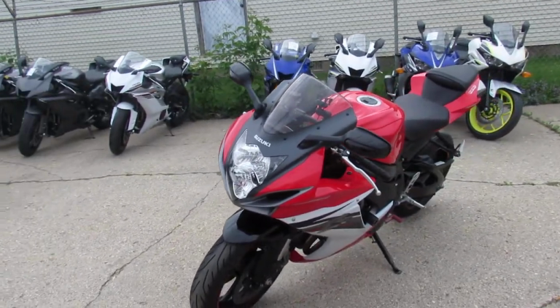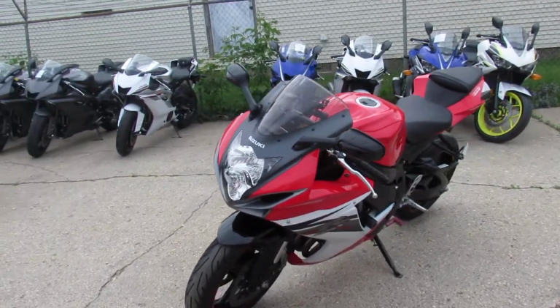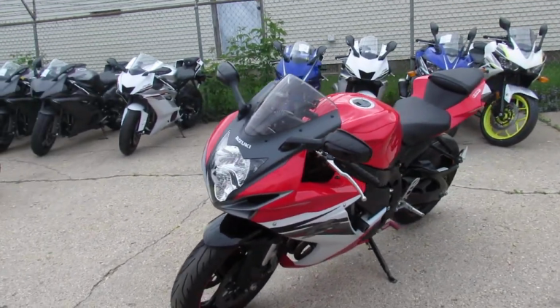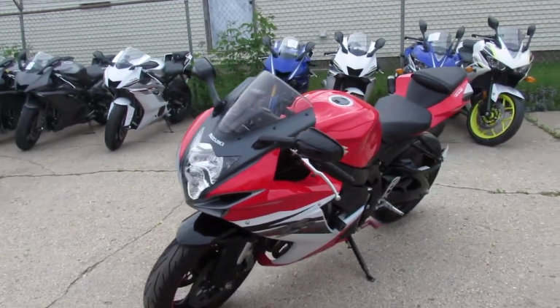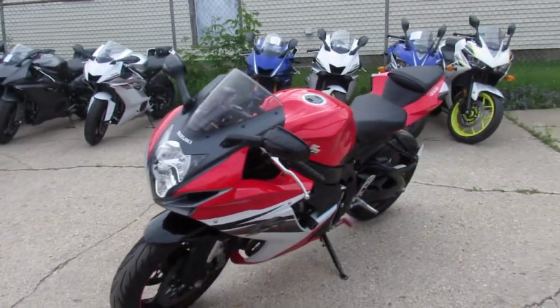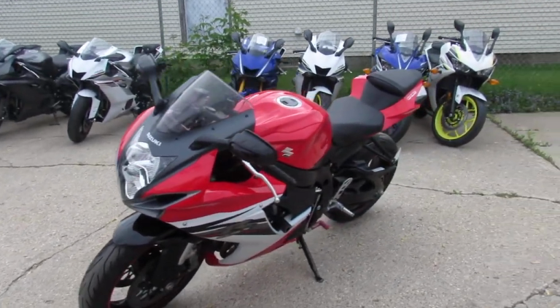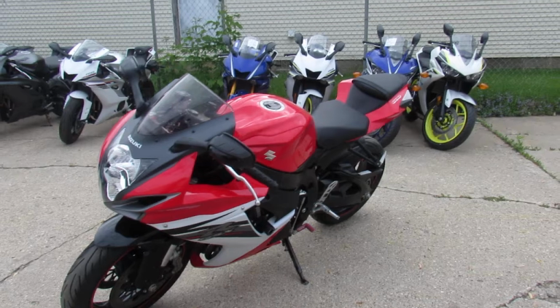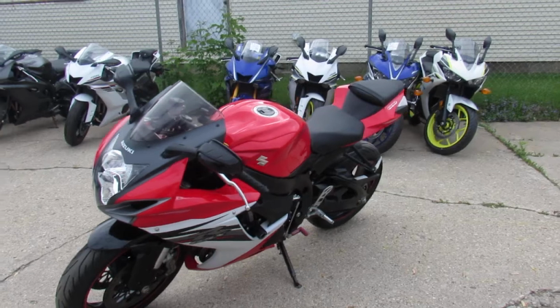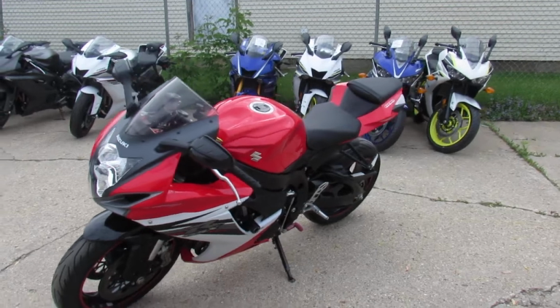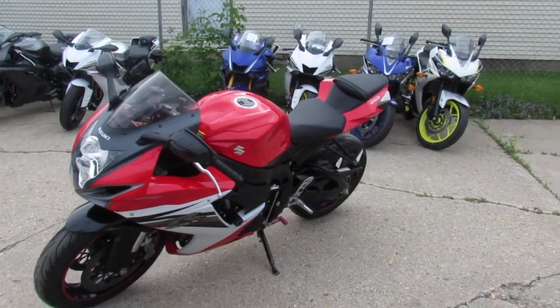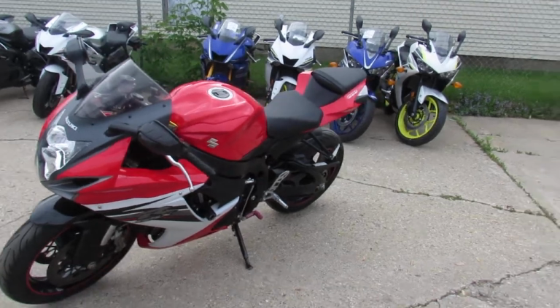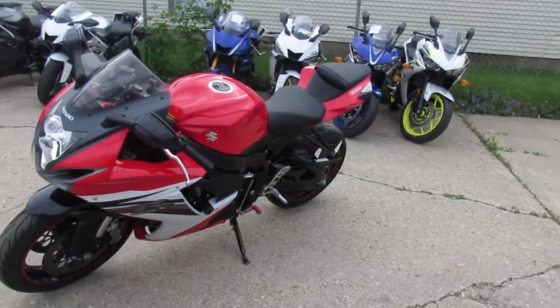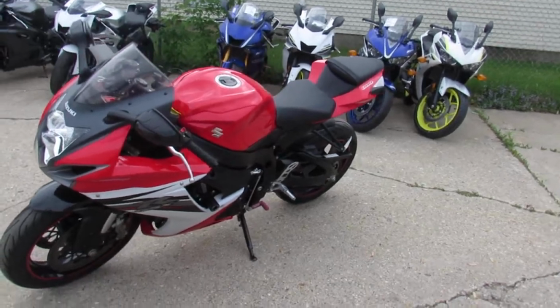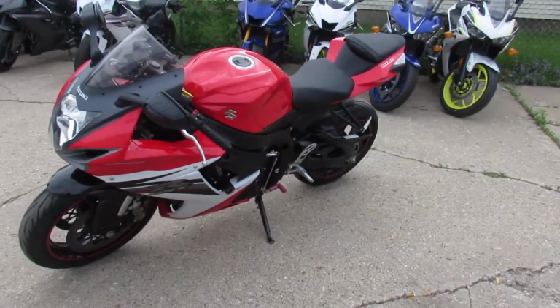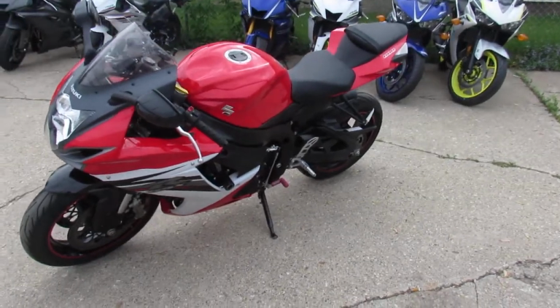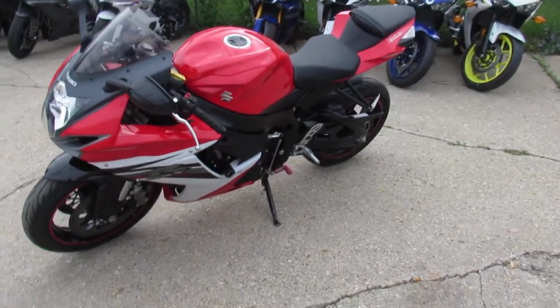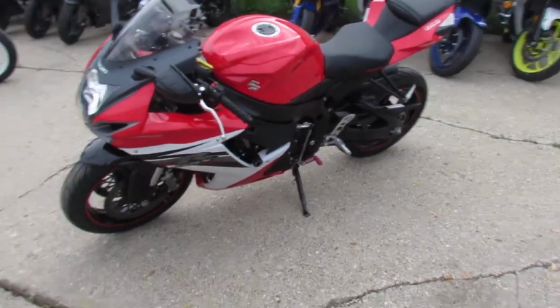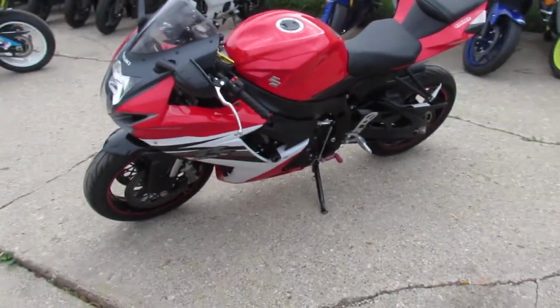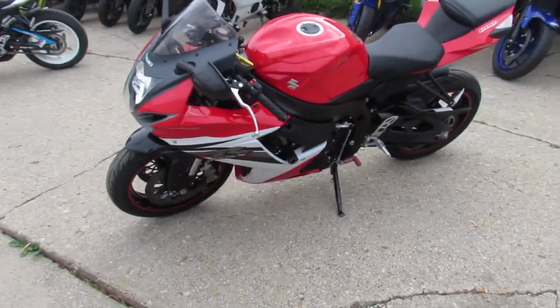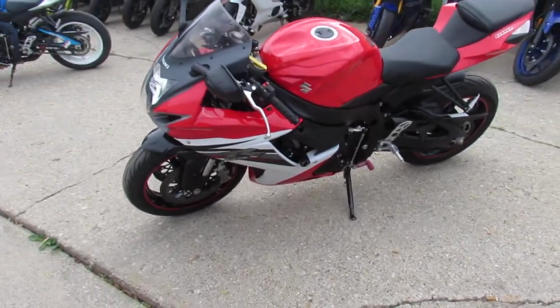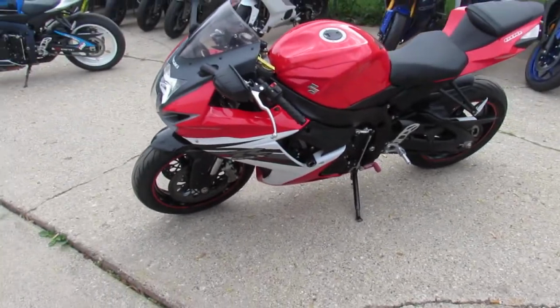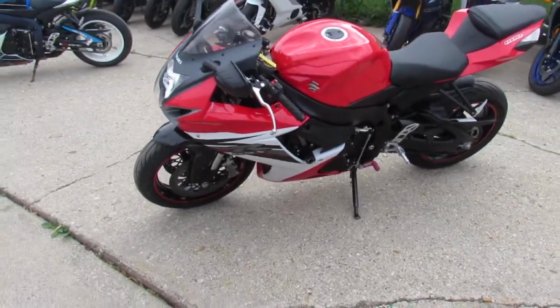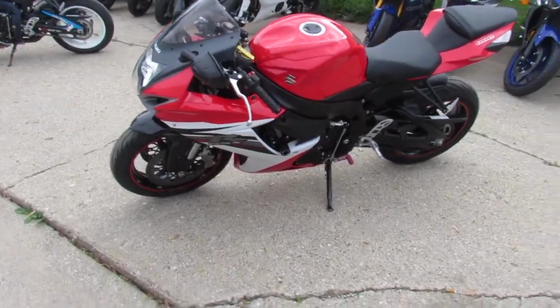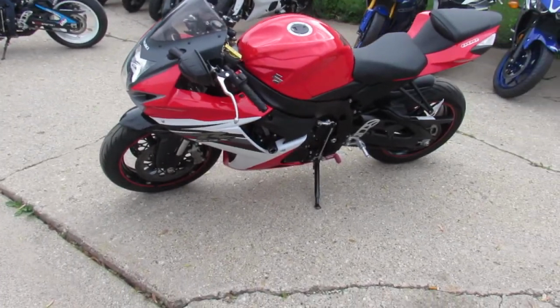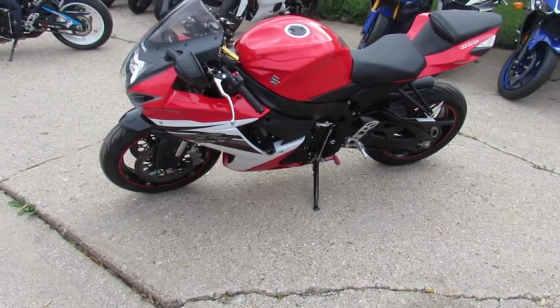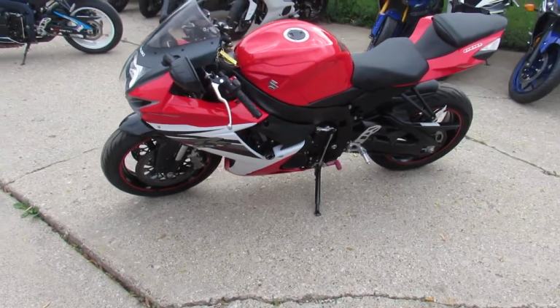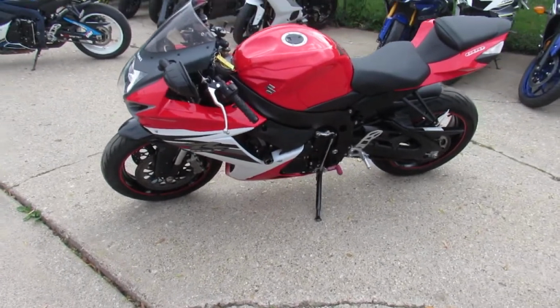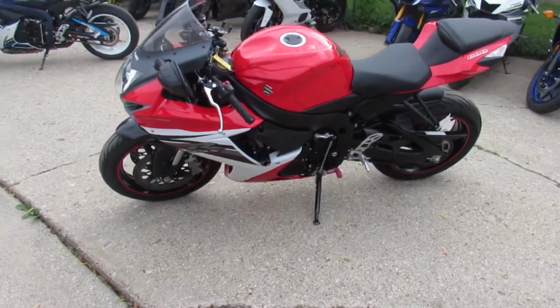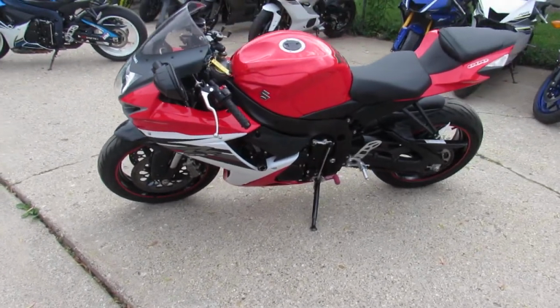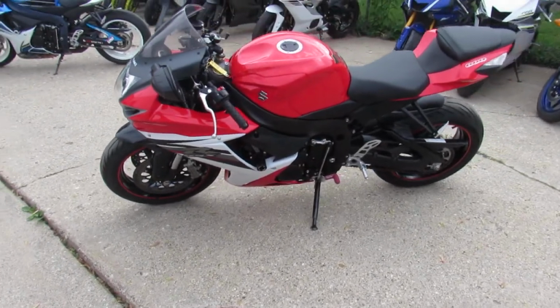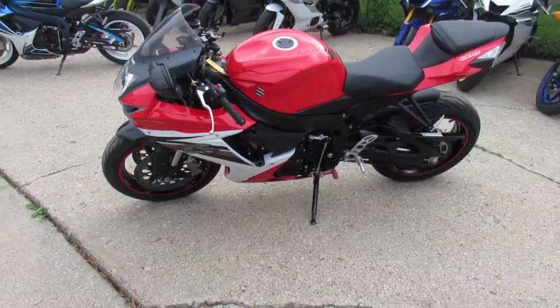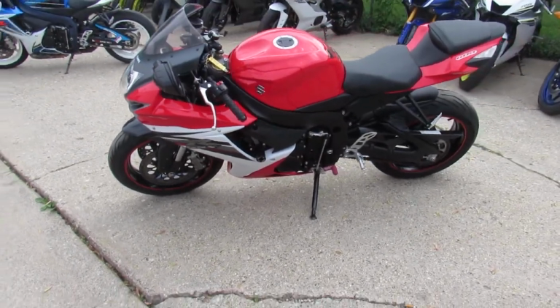Just been serviced at a factory-authorized Suzuki dealership. Been inspected, certified, and includes a one-year warranty.